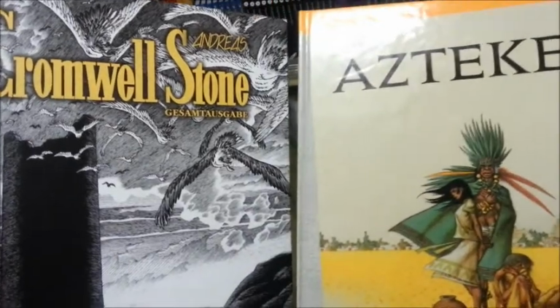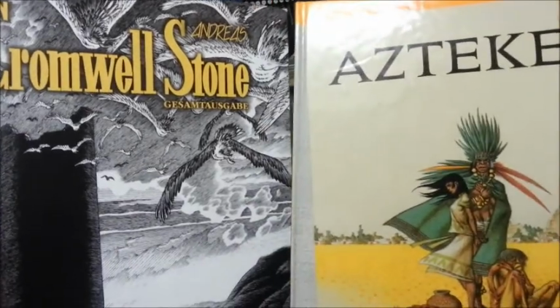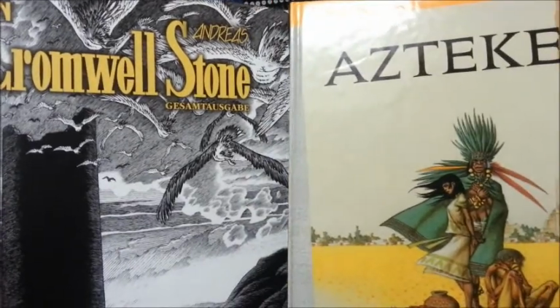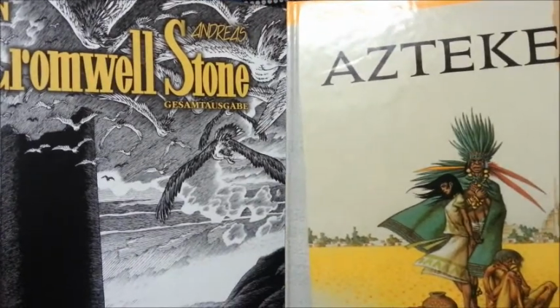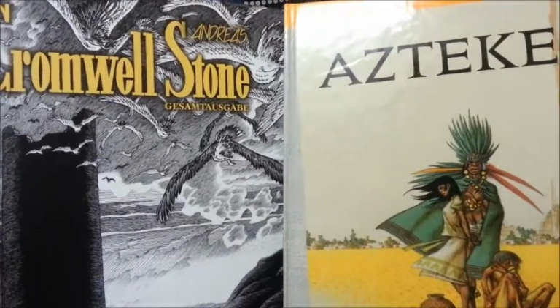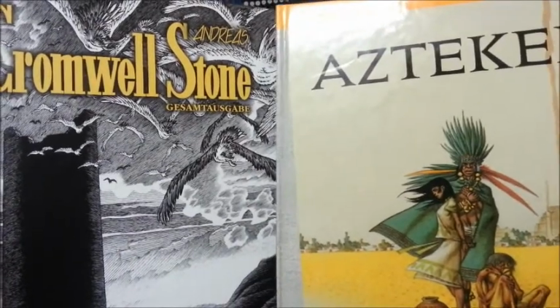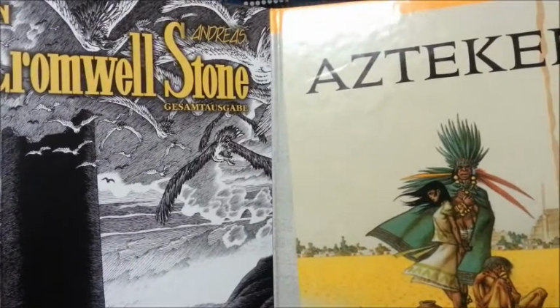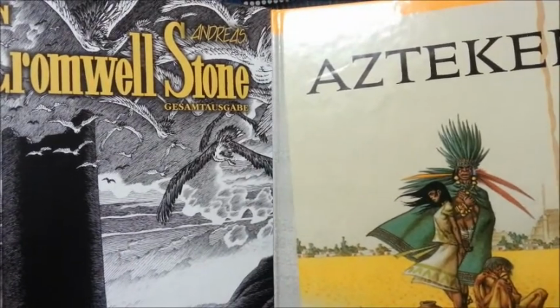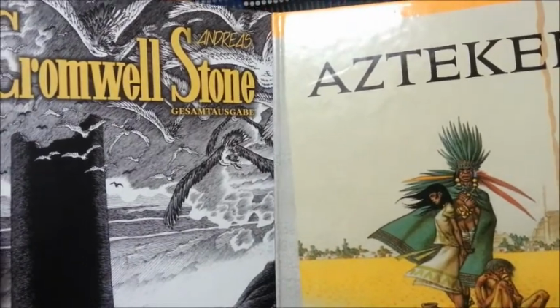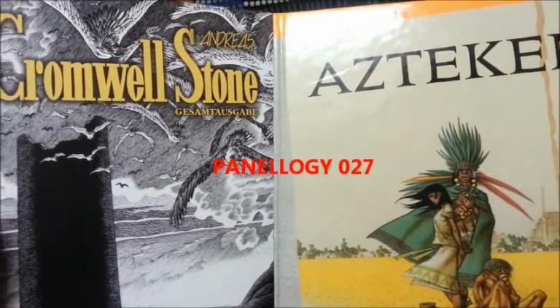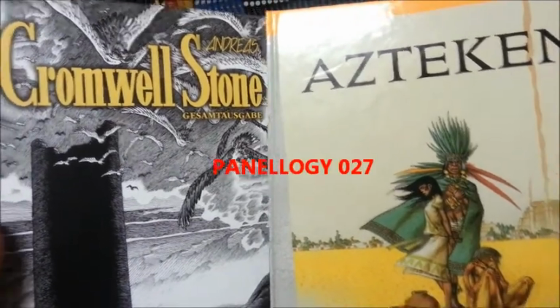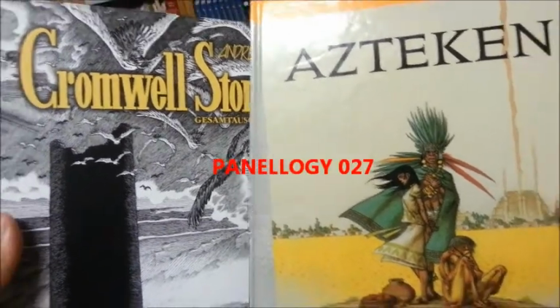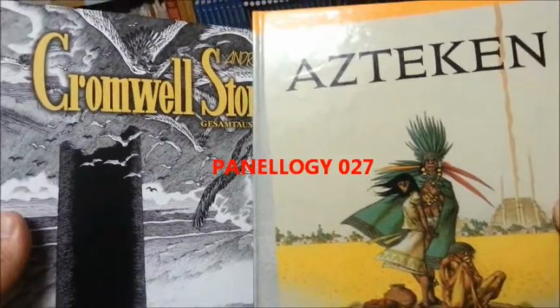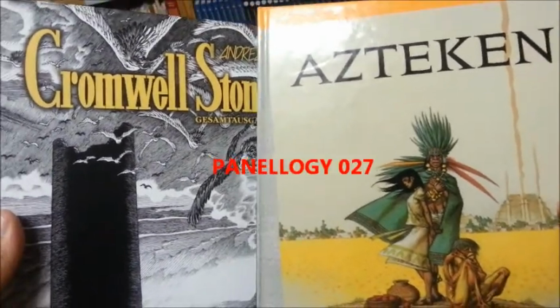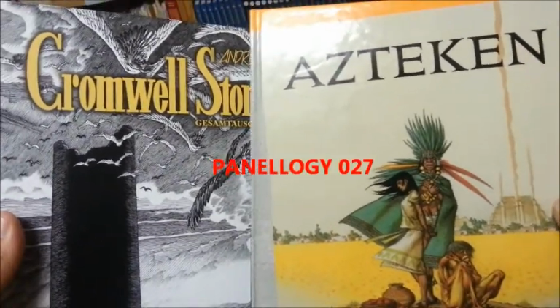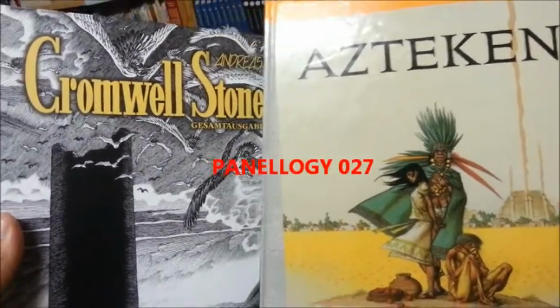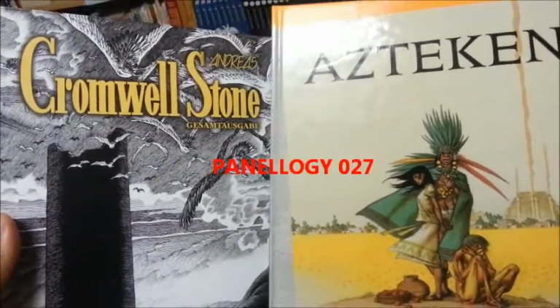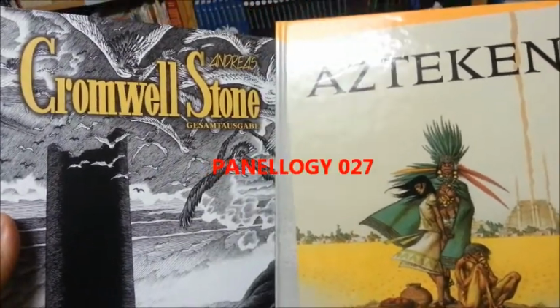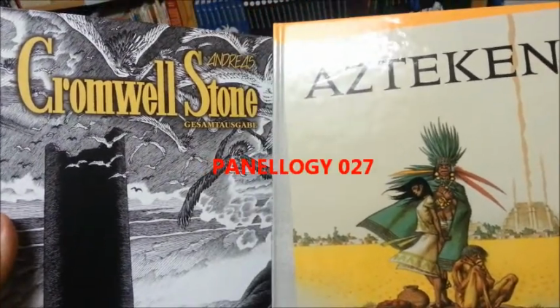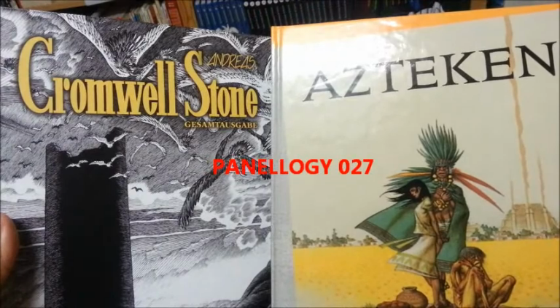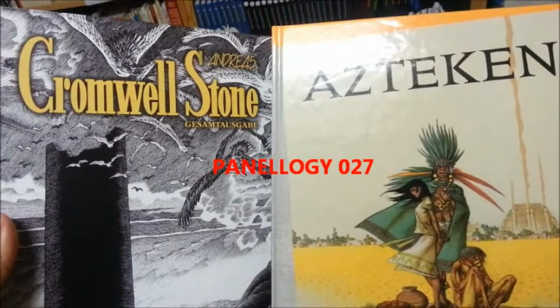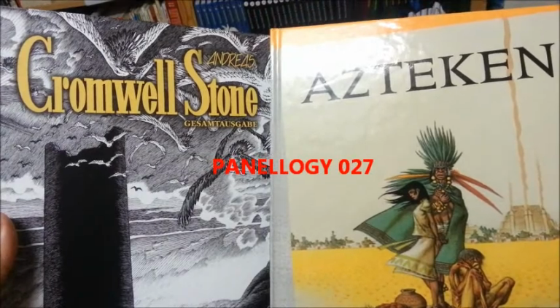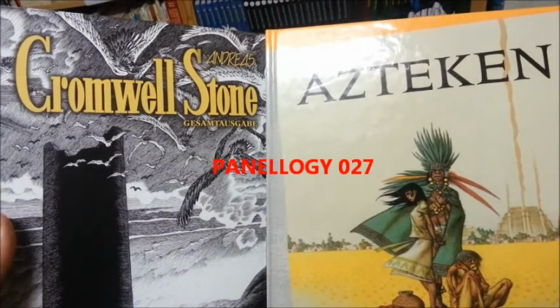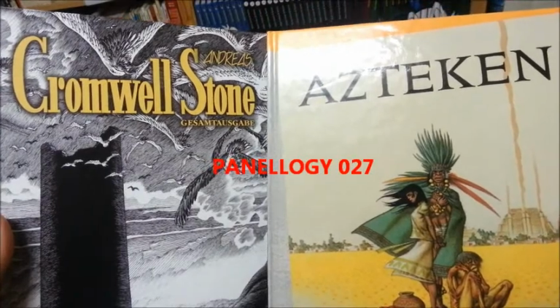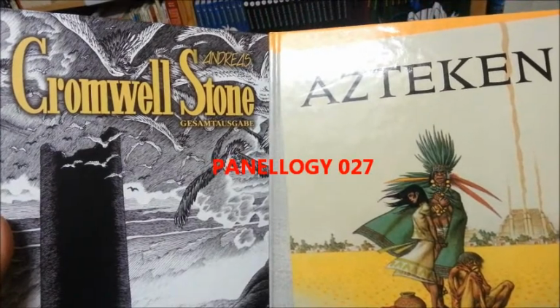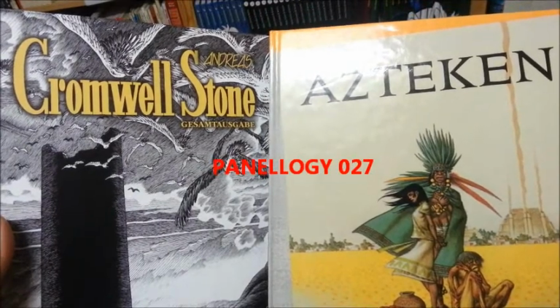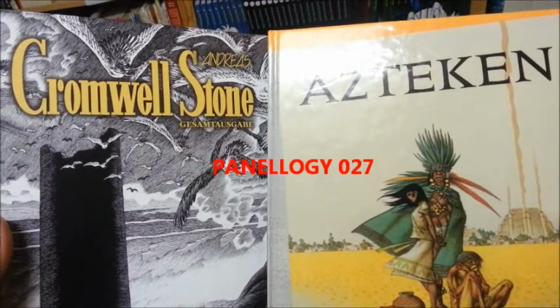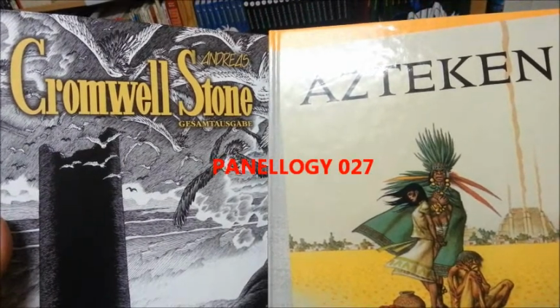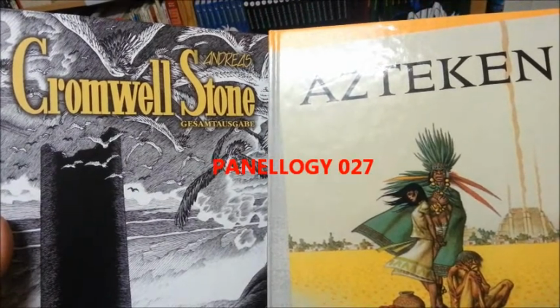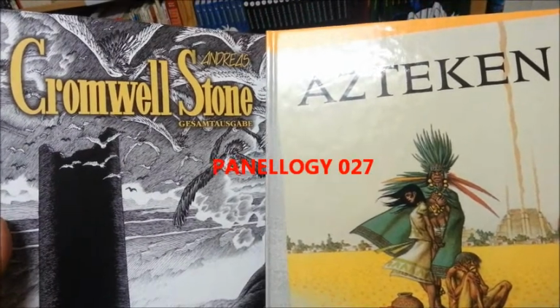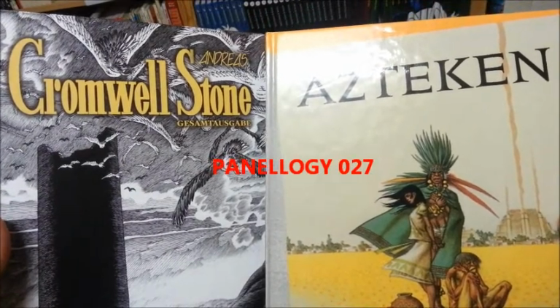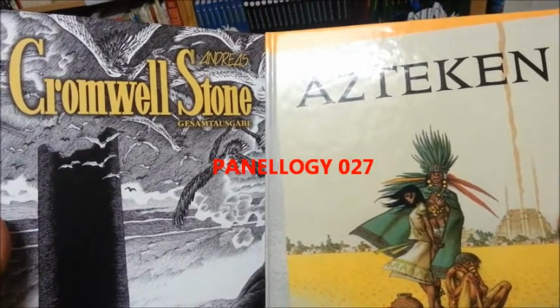Hello, Comic Book World. This is Panology number 27. My name is Earl Grey.